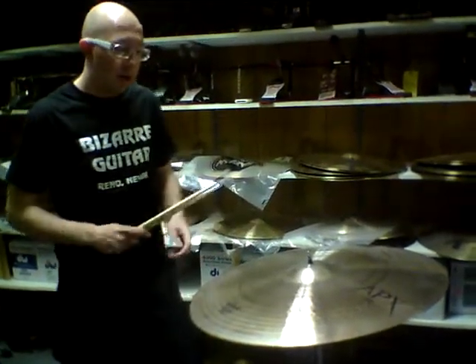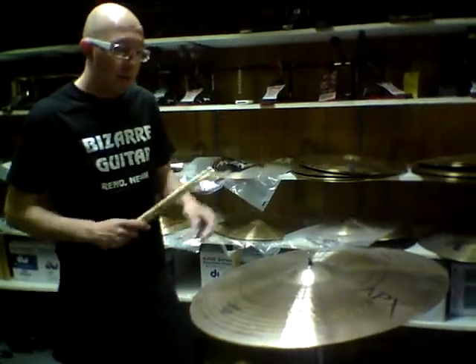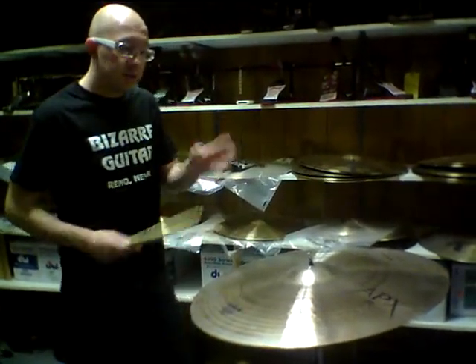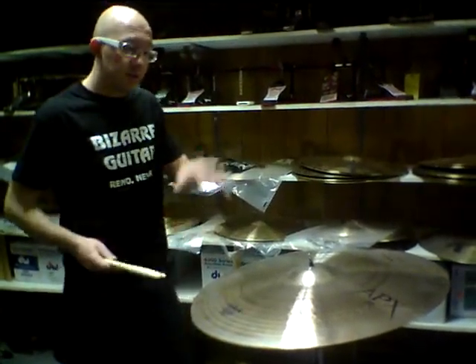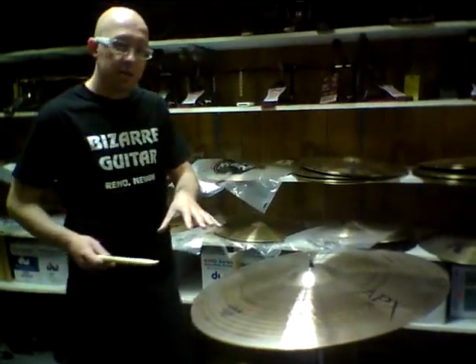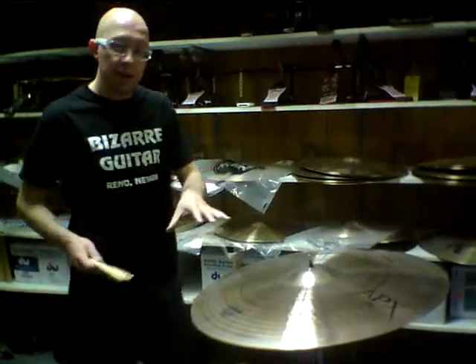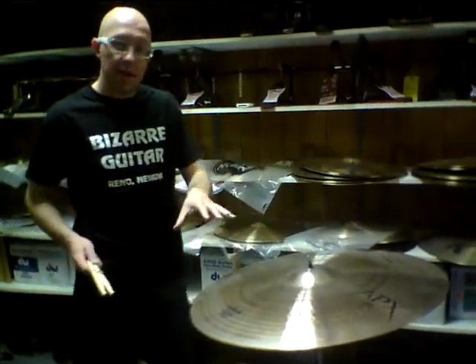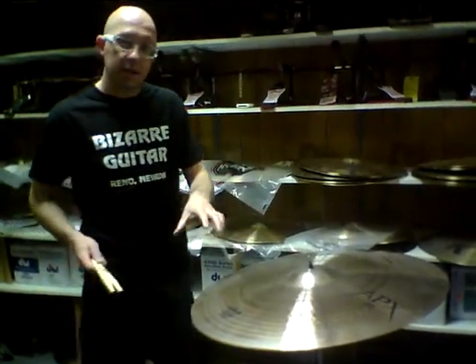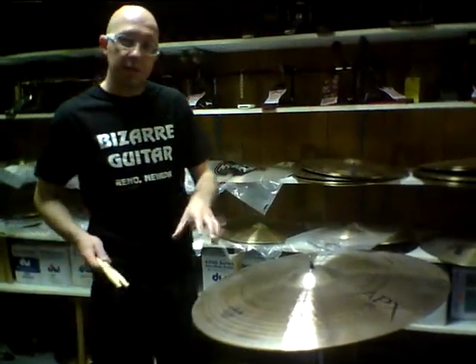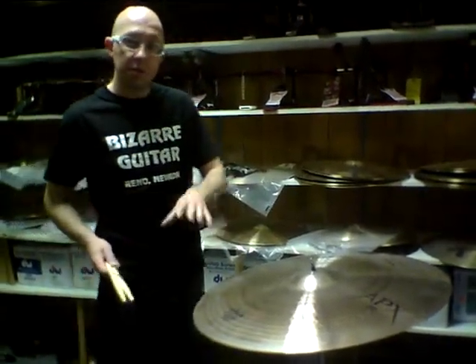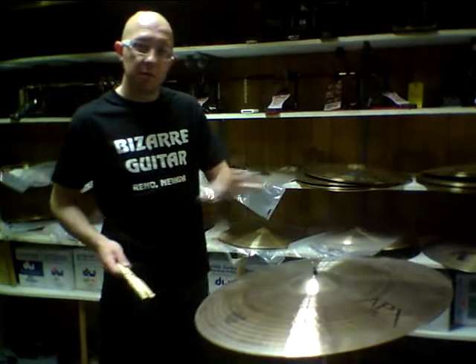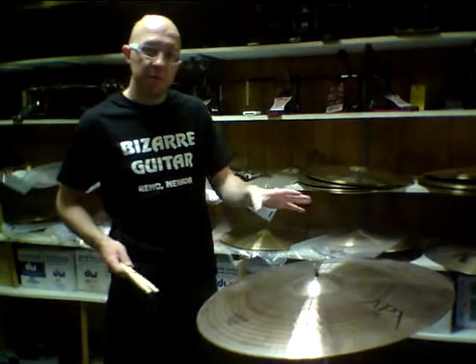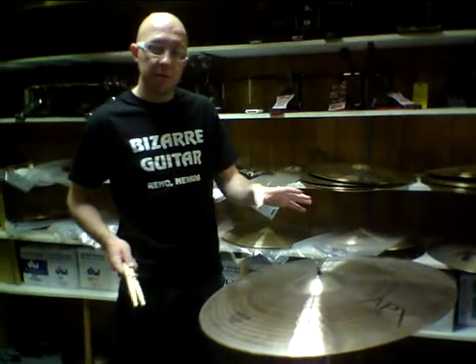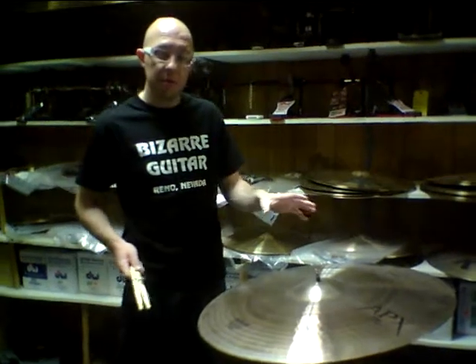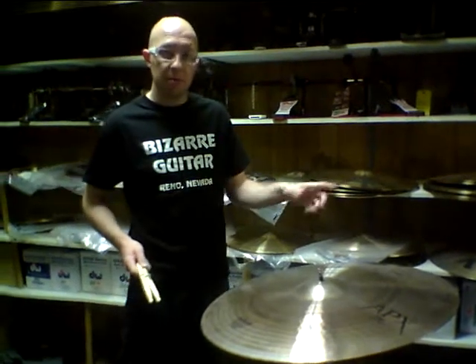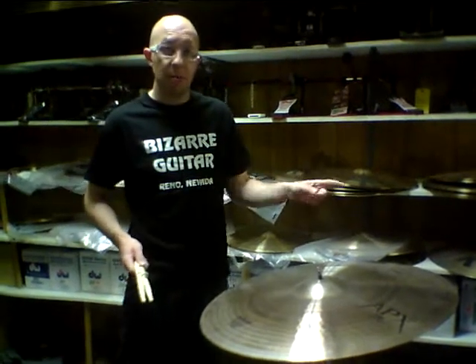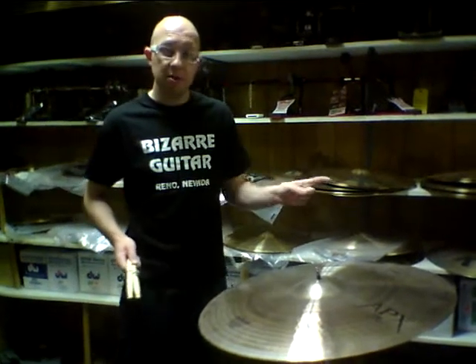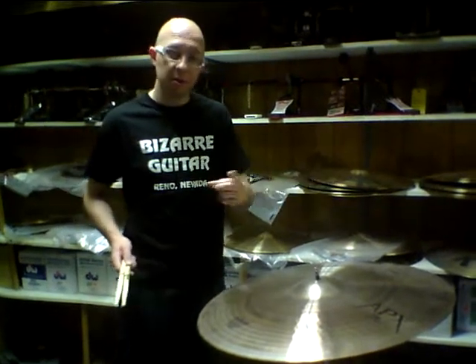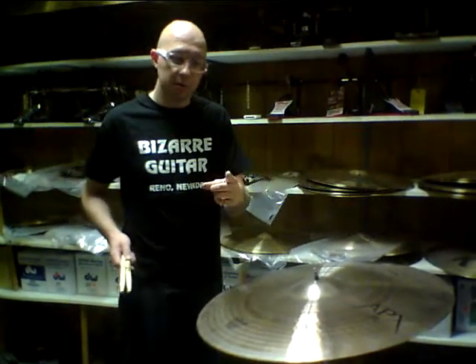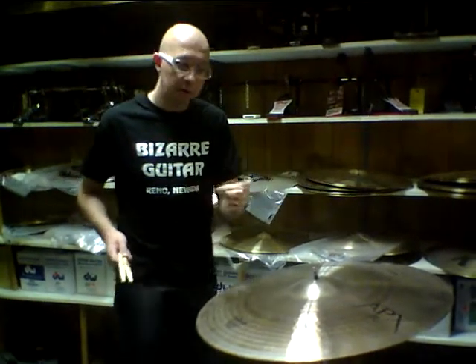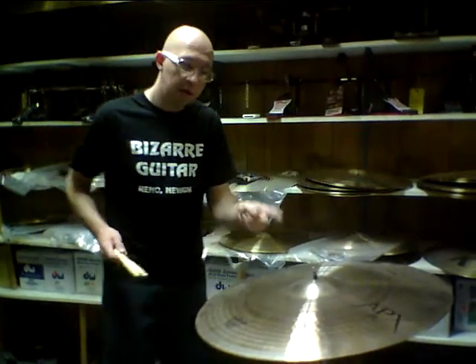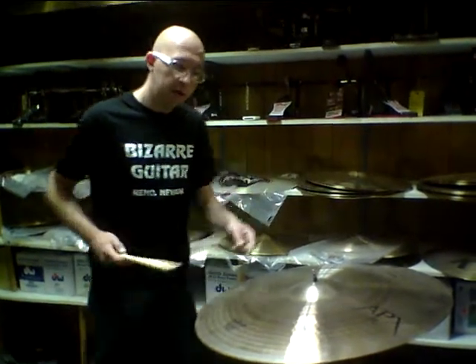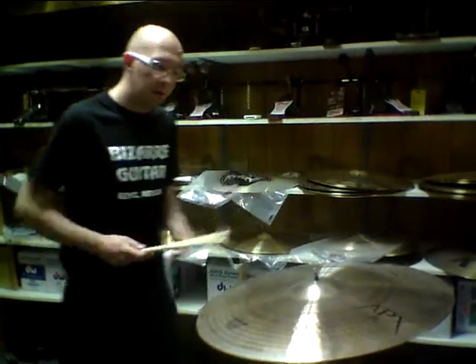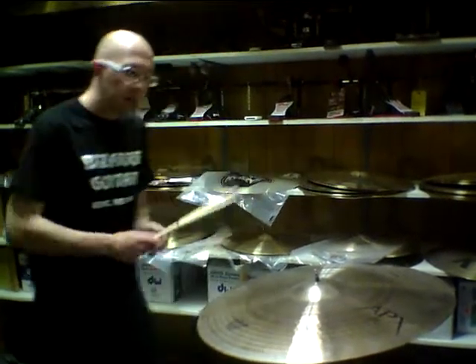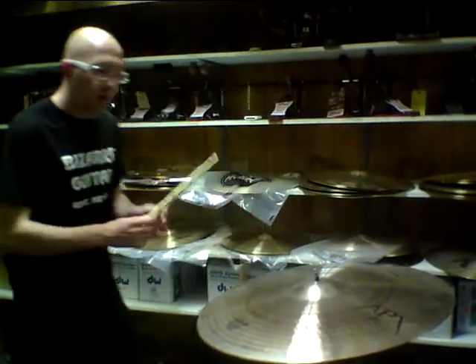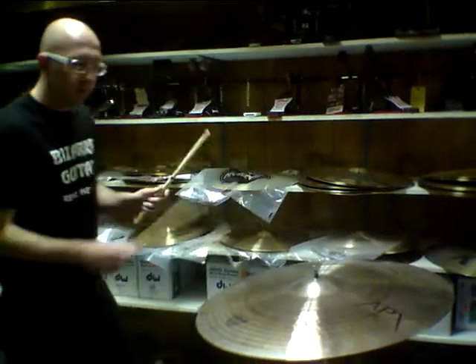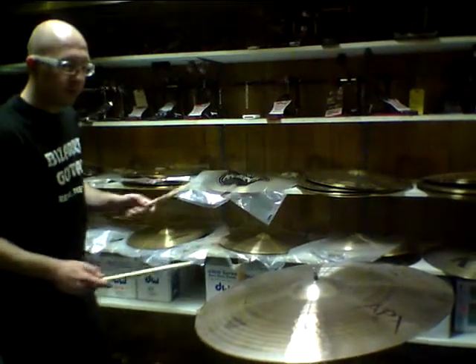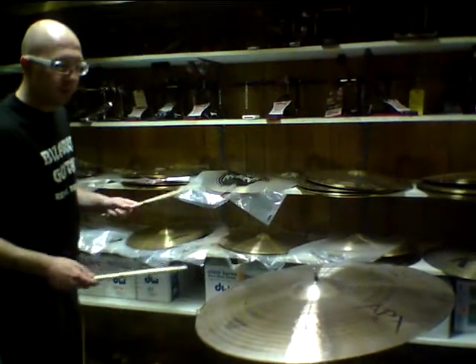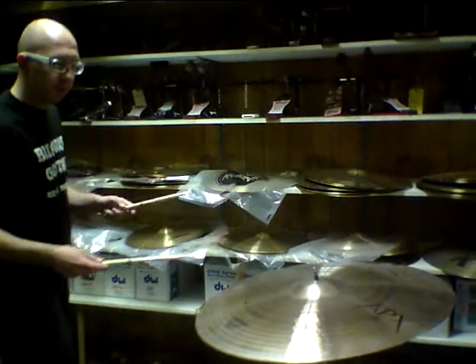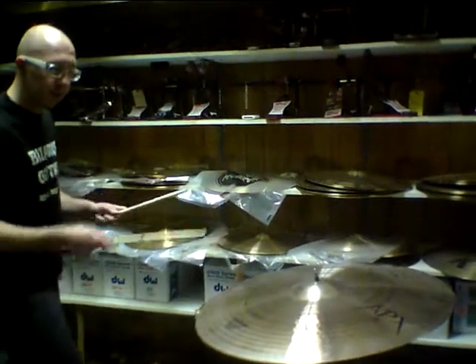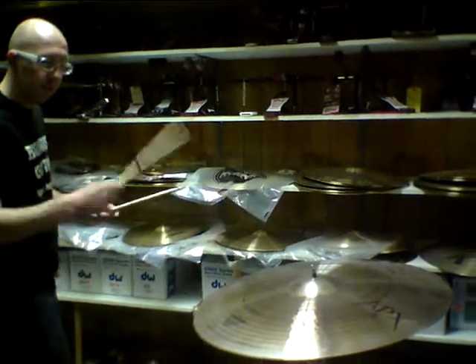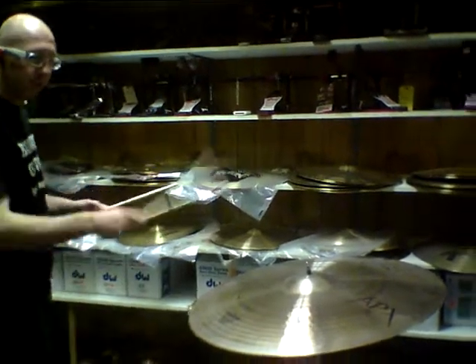We sell this for a $250 street price to you. So here we go, I'm going to hit this thing a little bit.